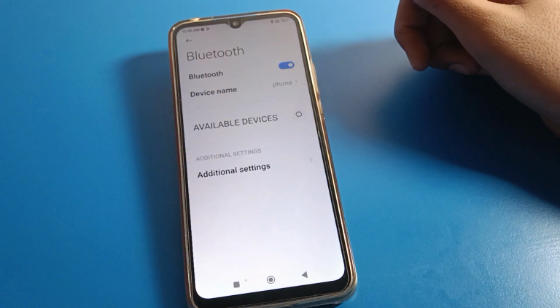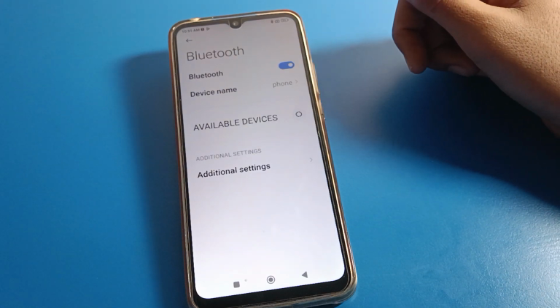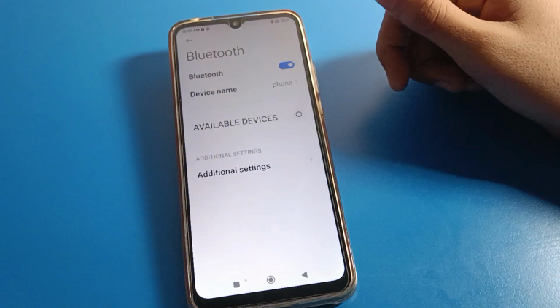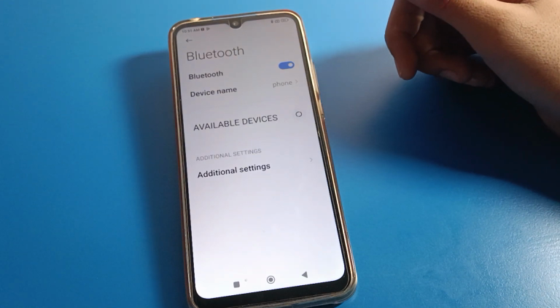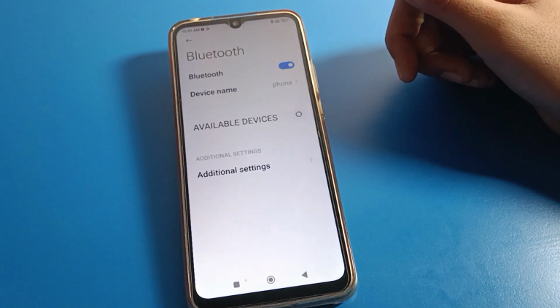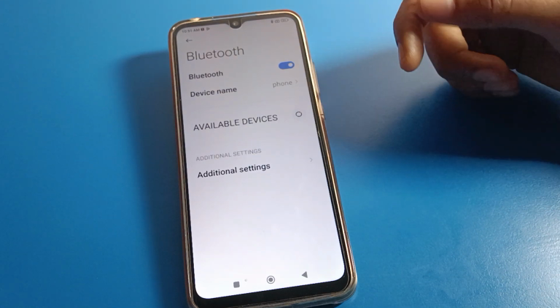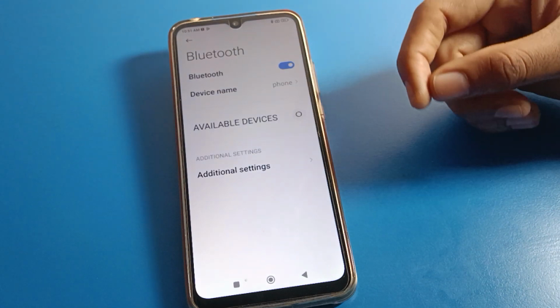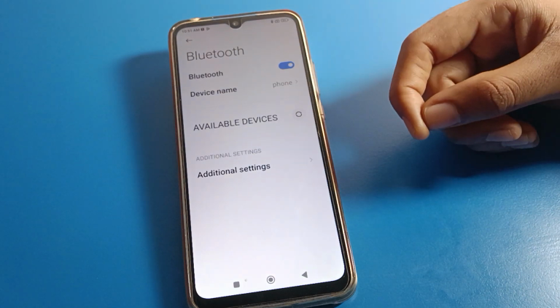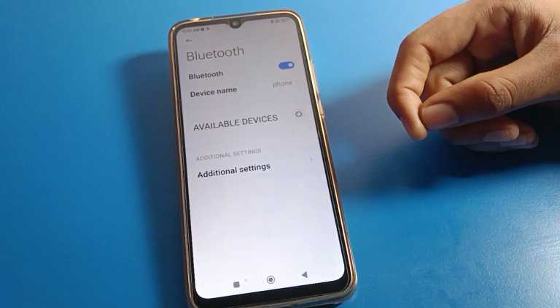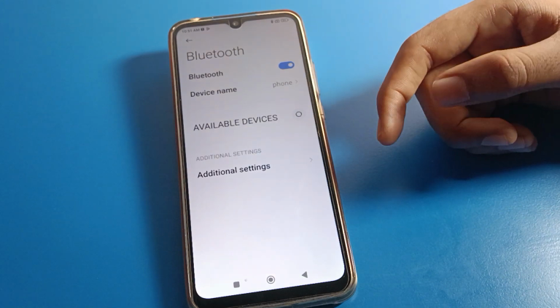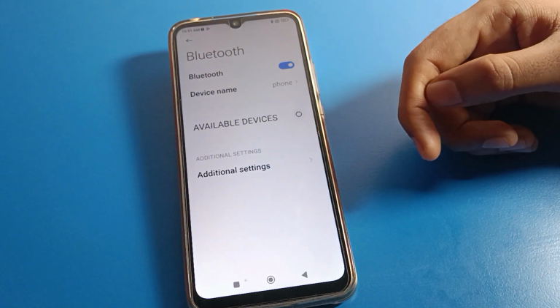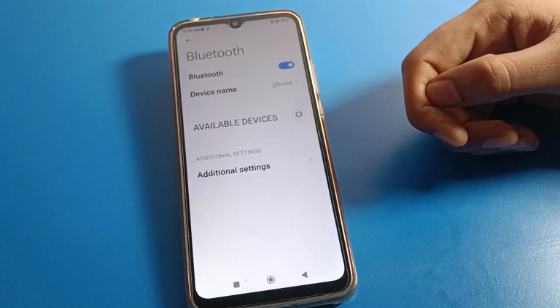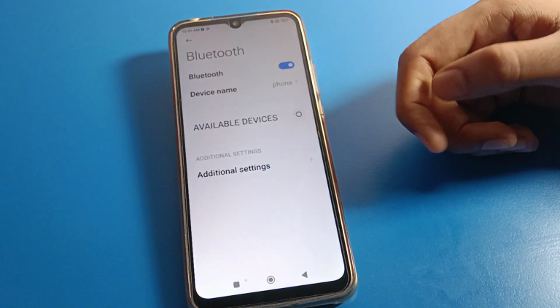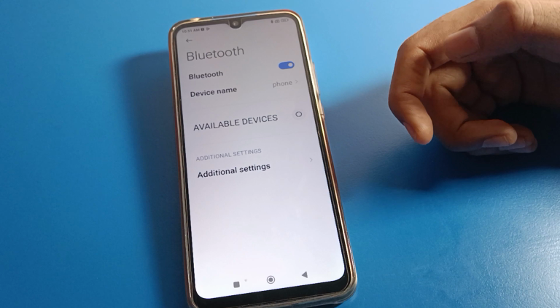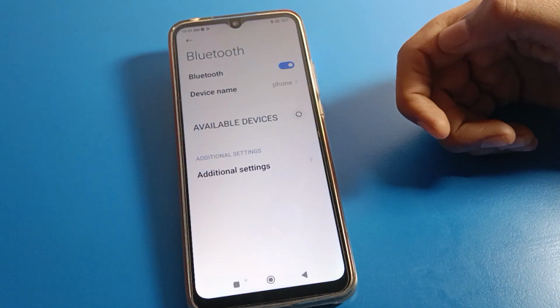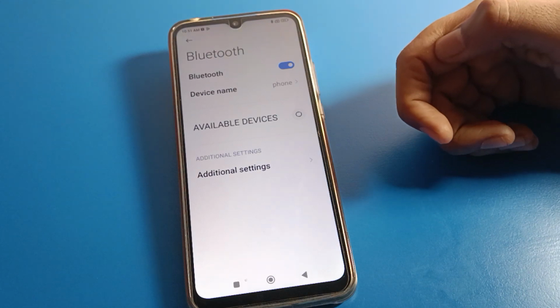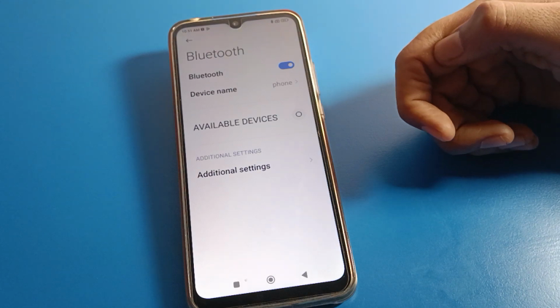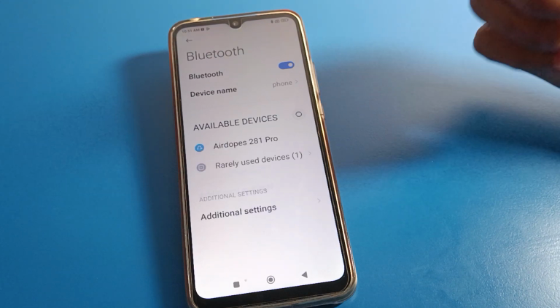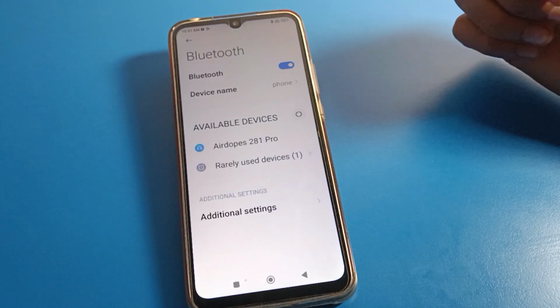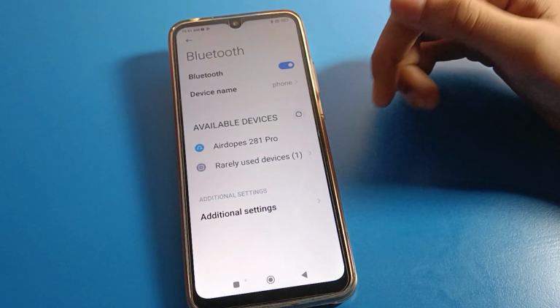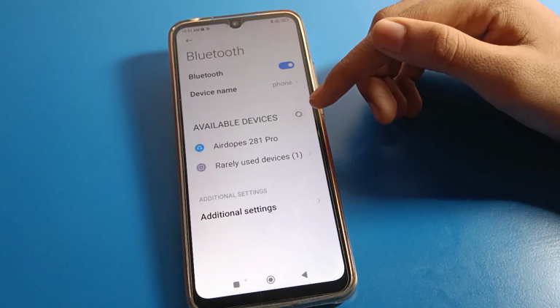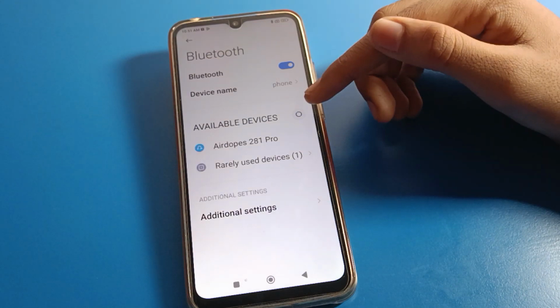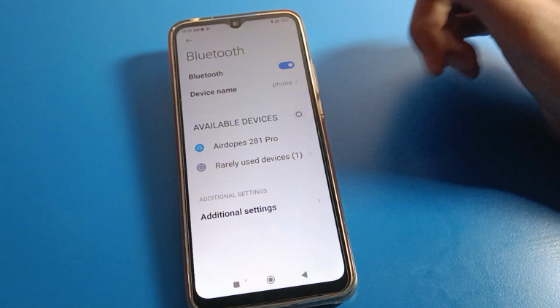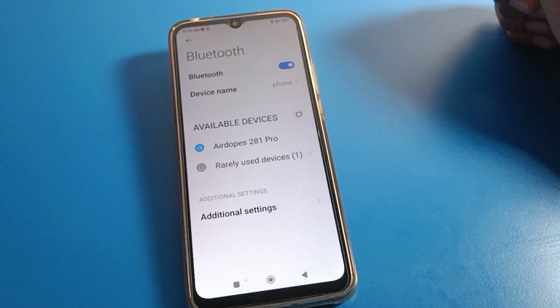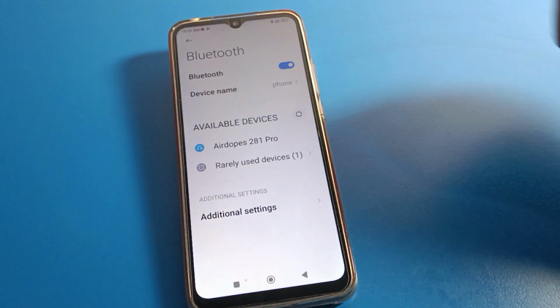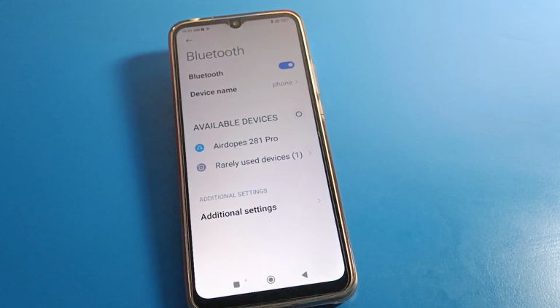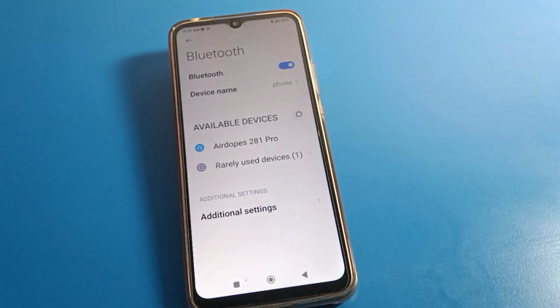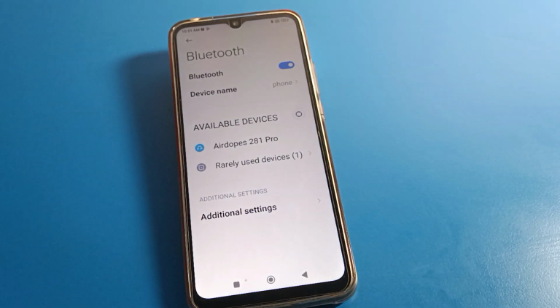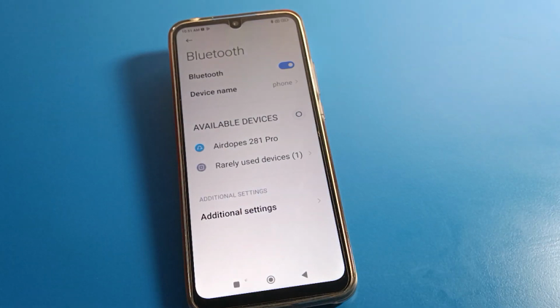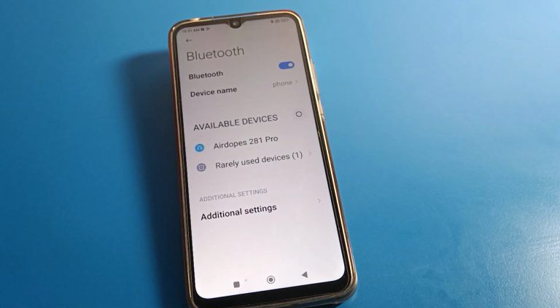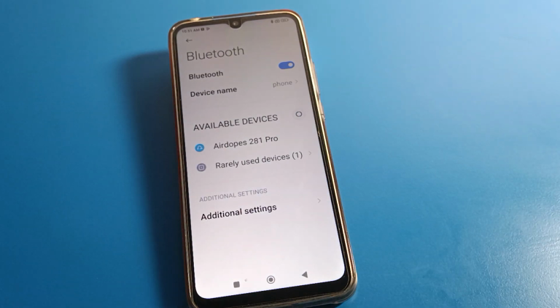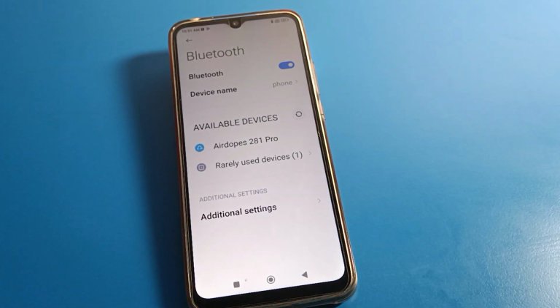After turning on Bluetooth, turn on your Bluetooth headphone, Bluetooth earphone, or Bluetooth speaker. I will now turn on my Bluetooth speaker.